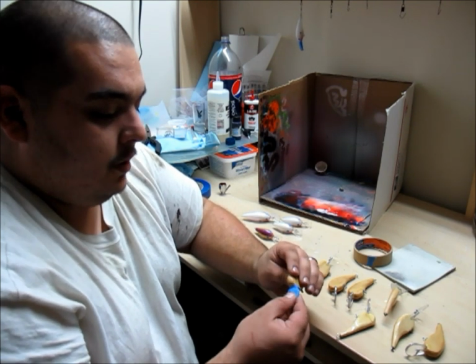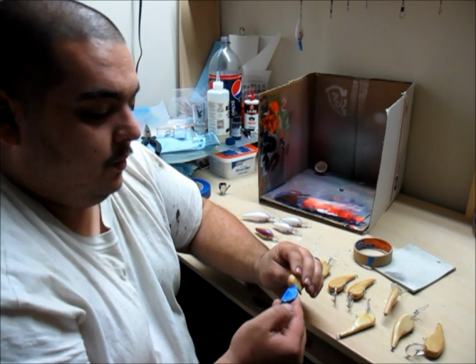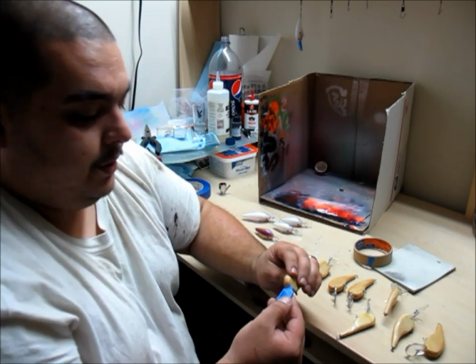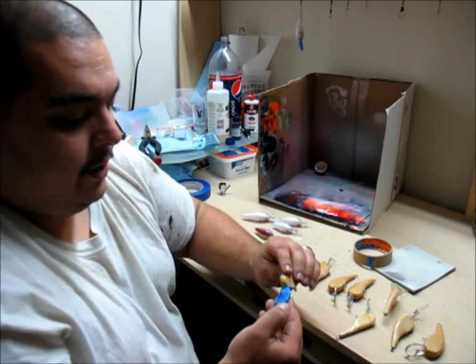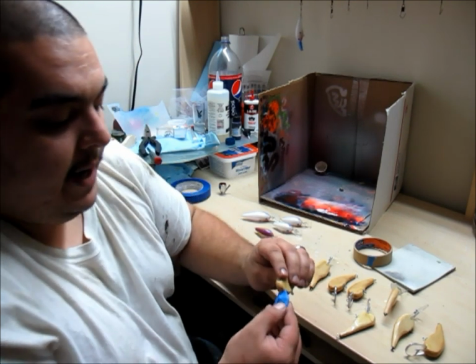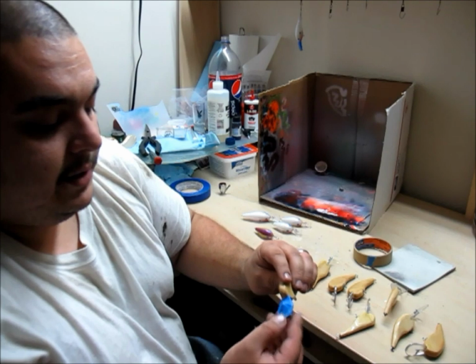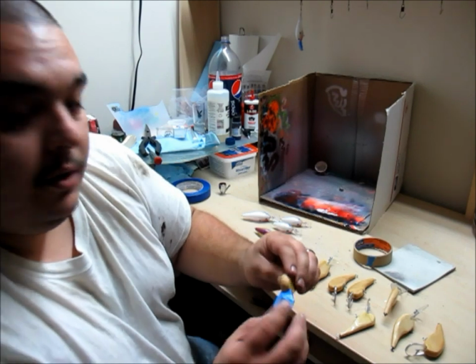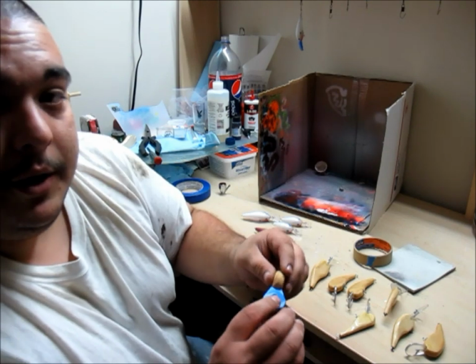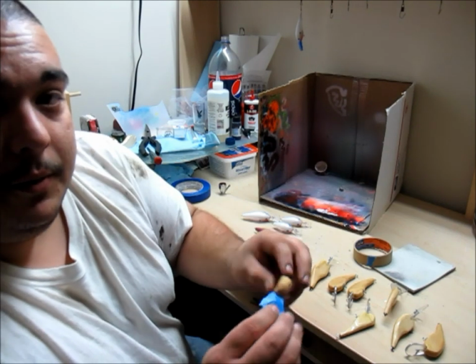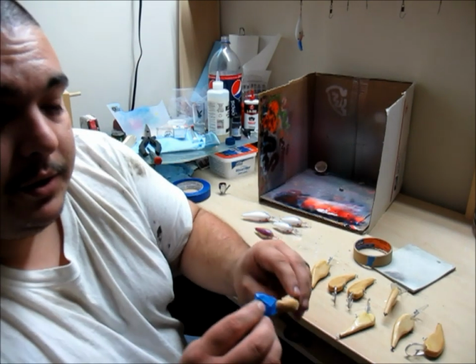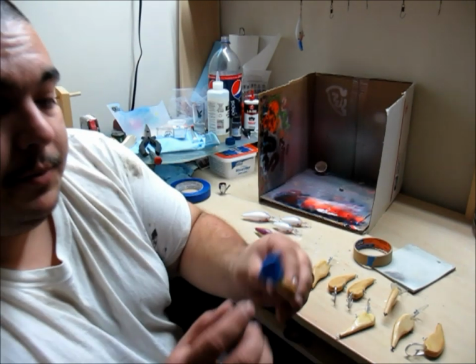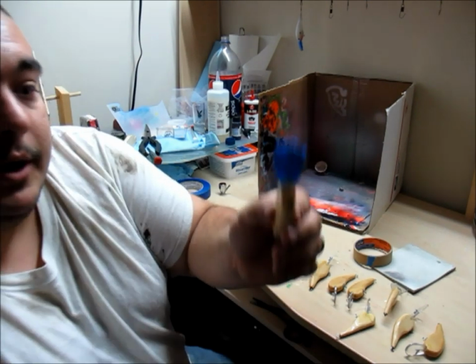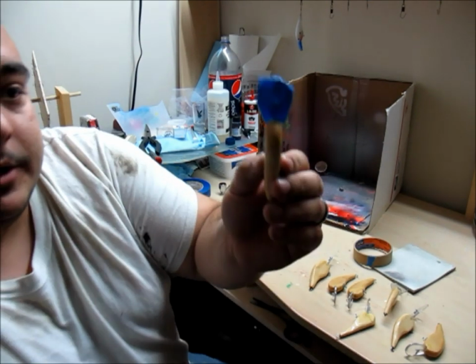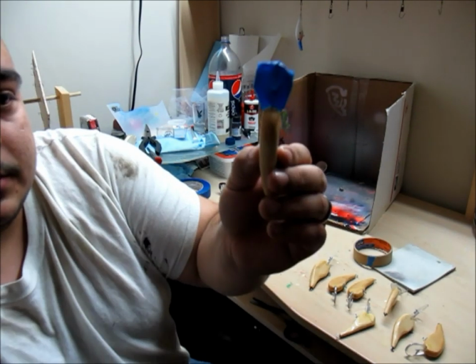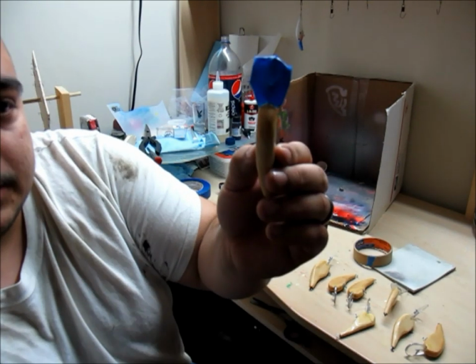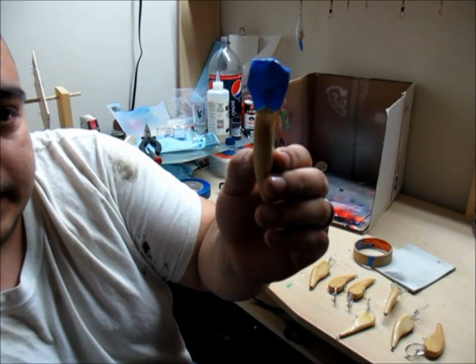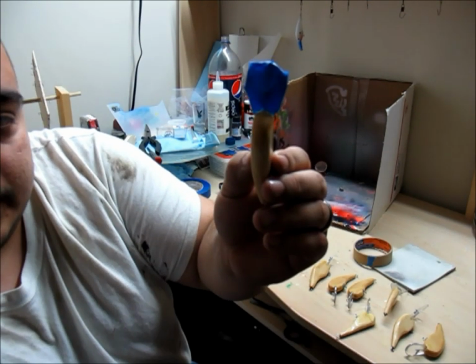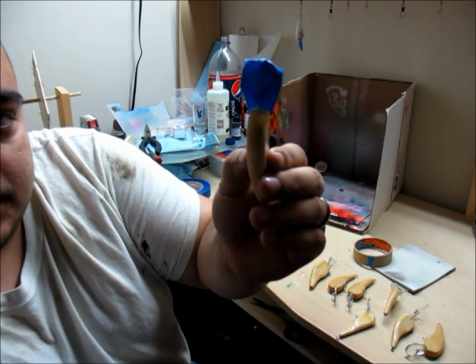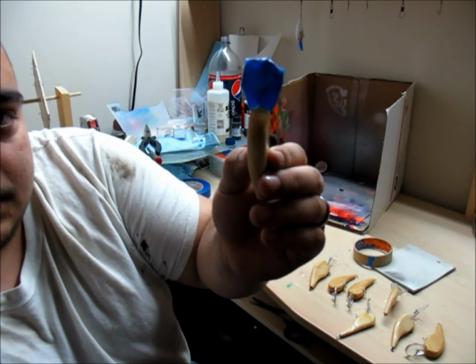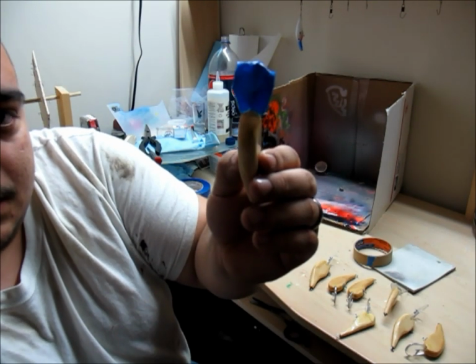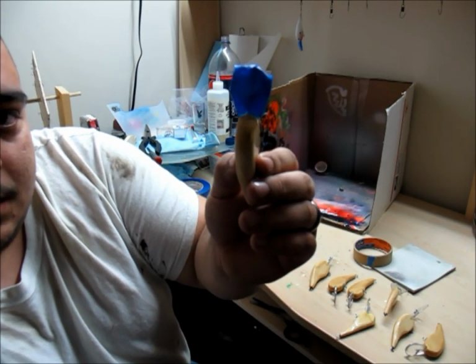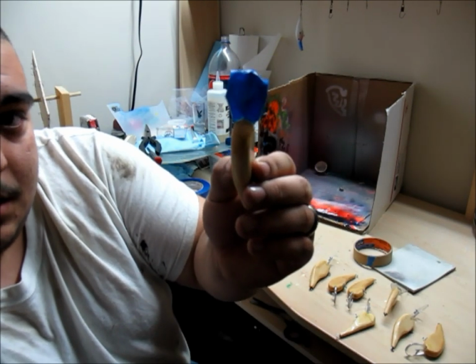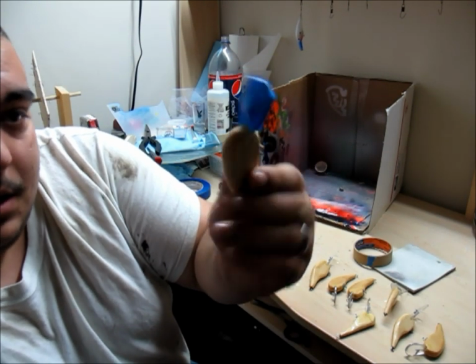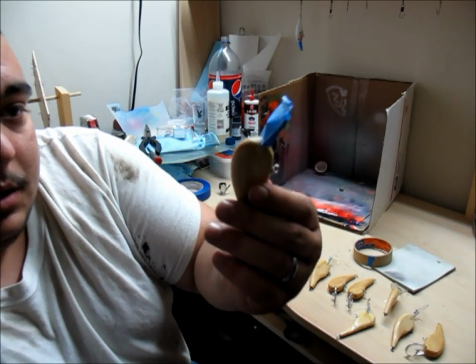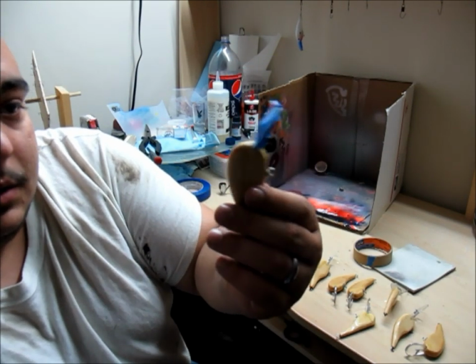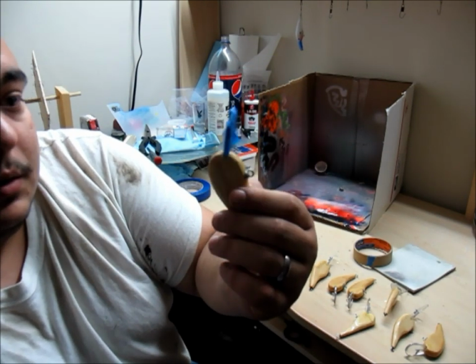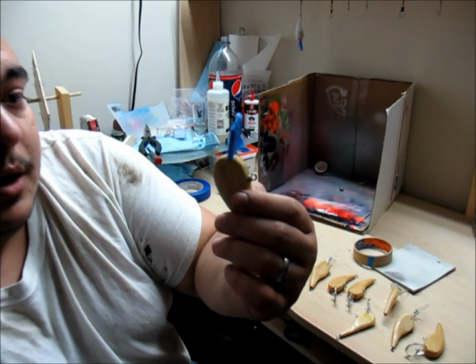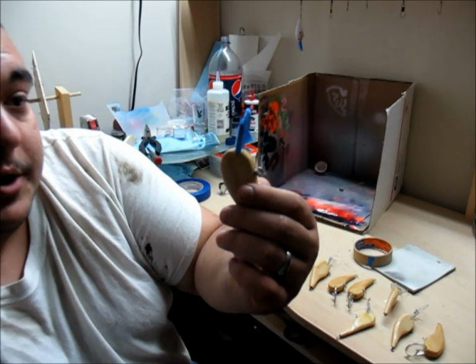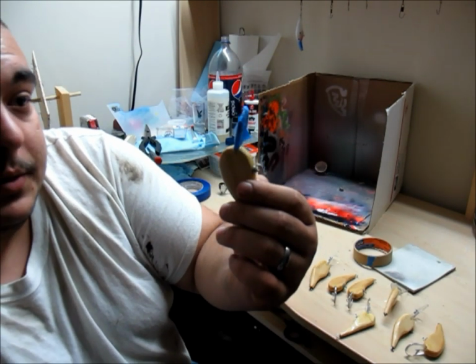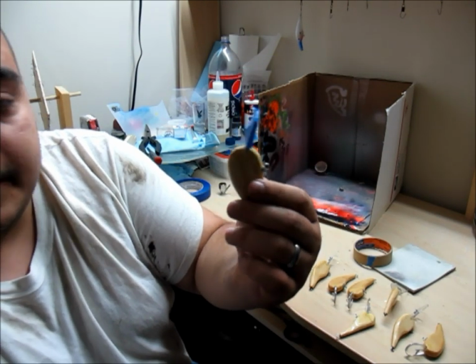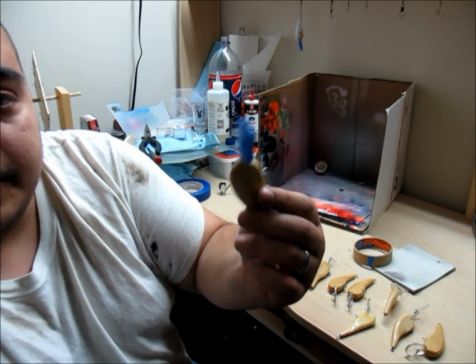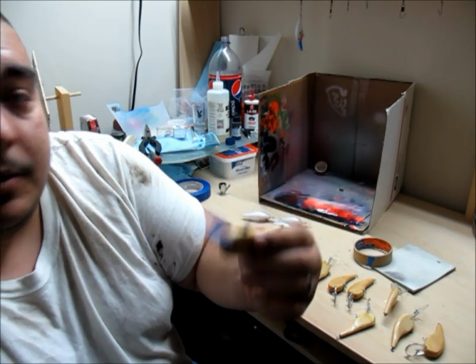So once you're done masking, you end up with something that just looks like this, and this one's ready to go.